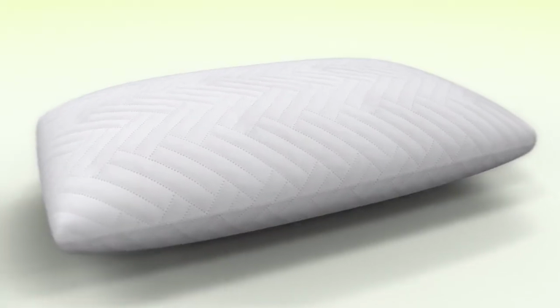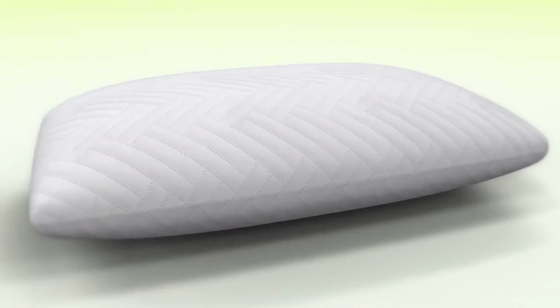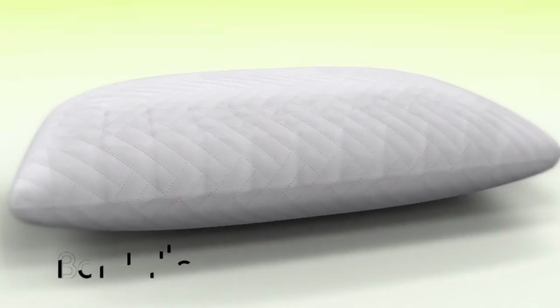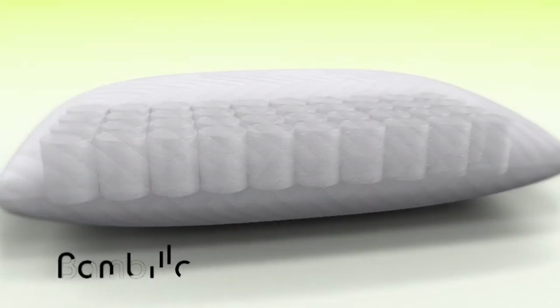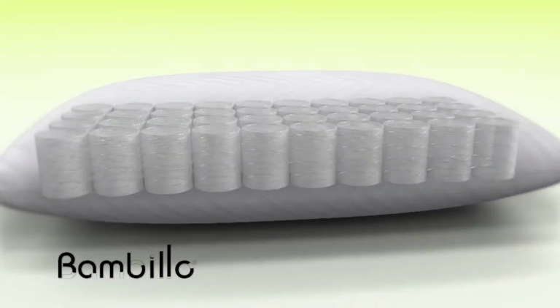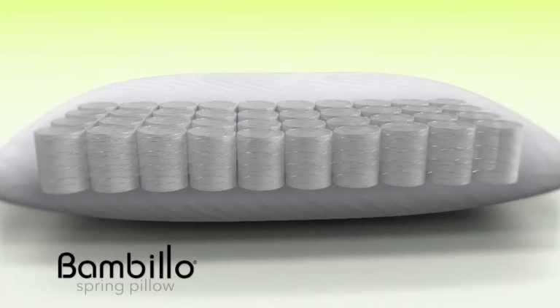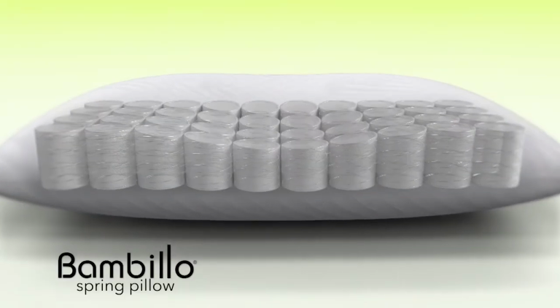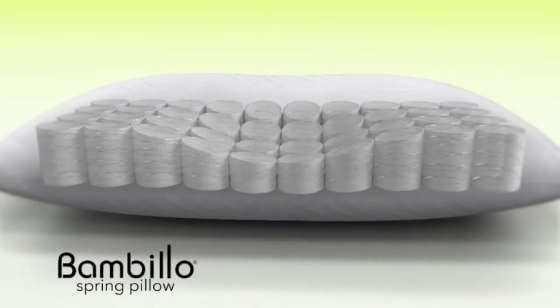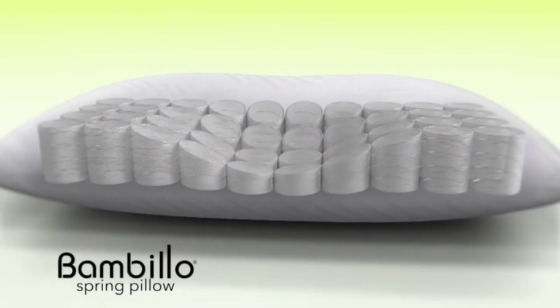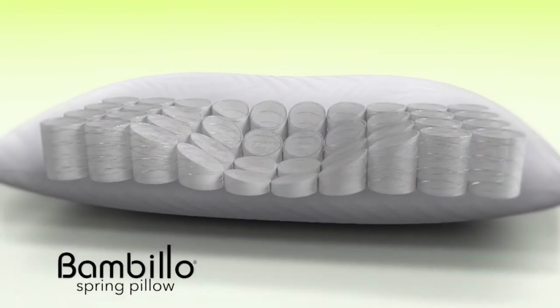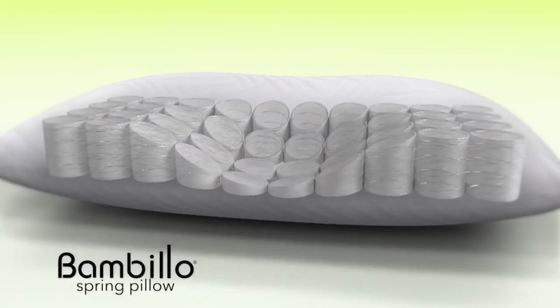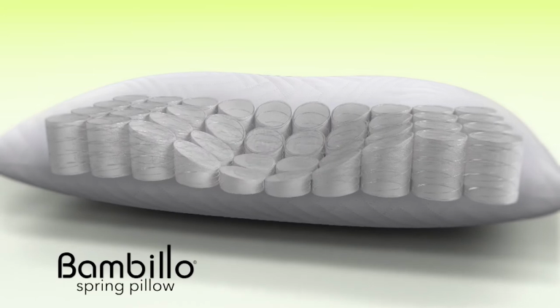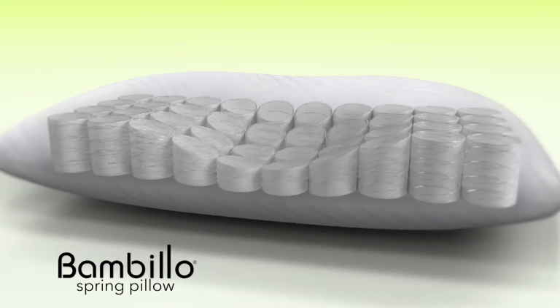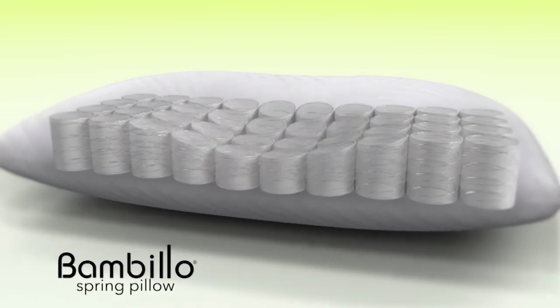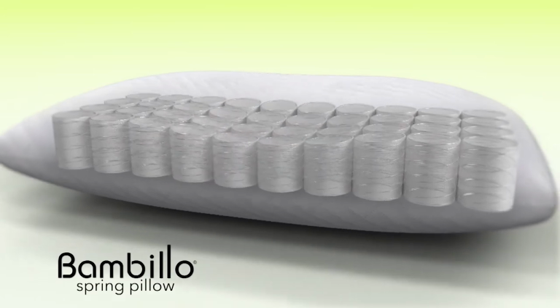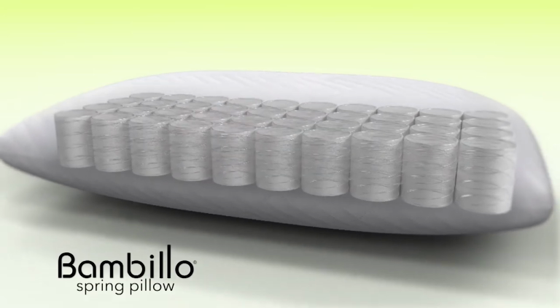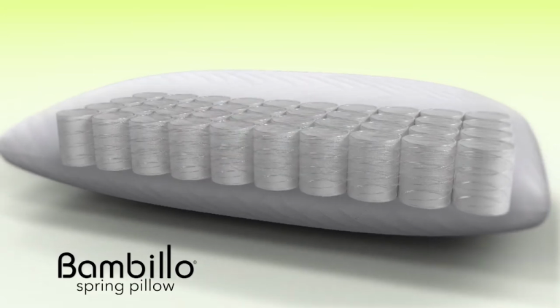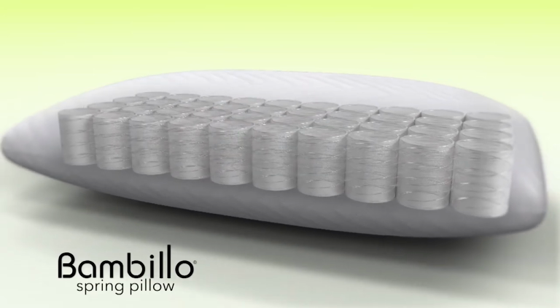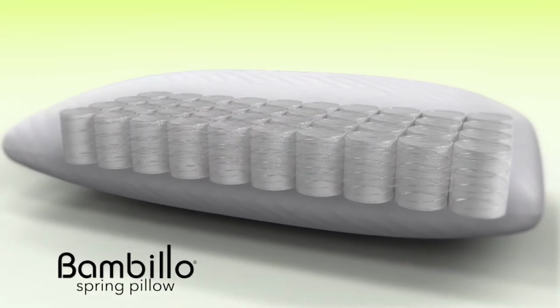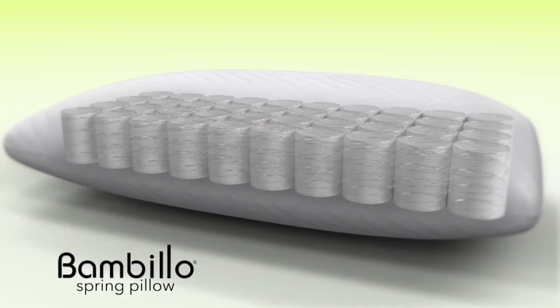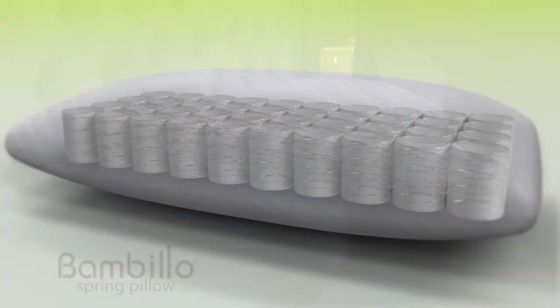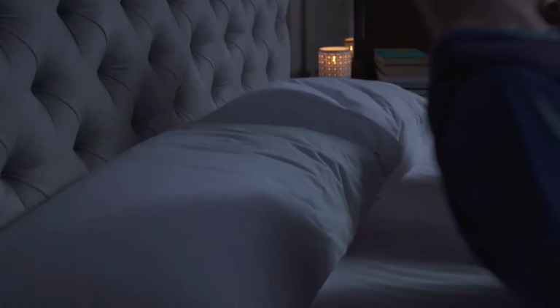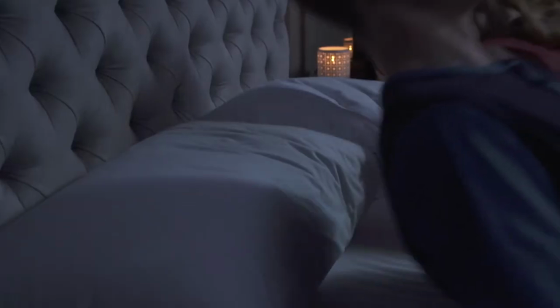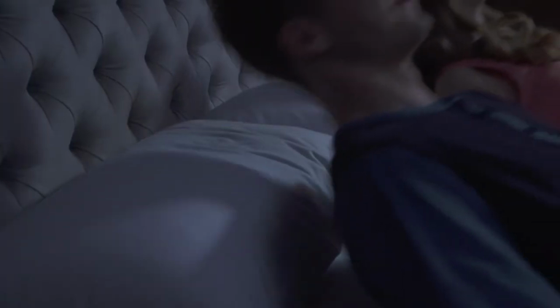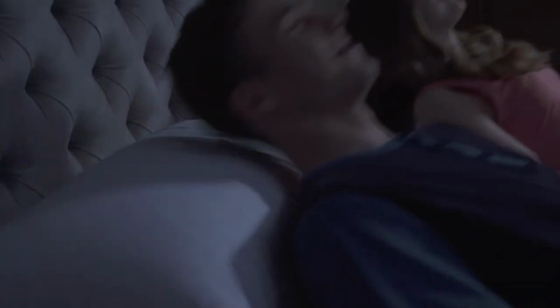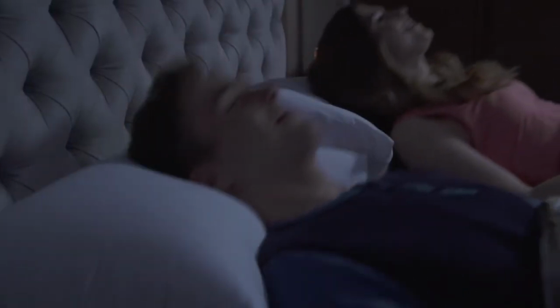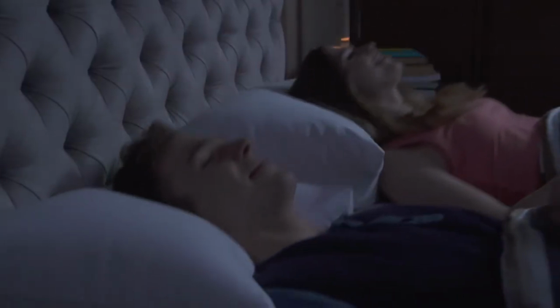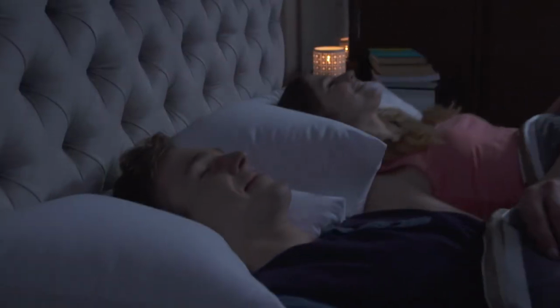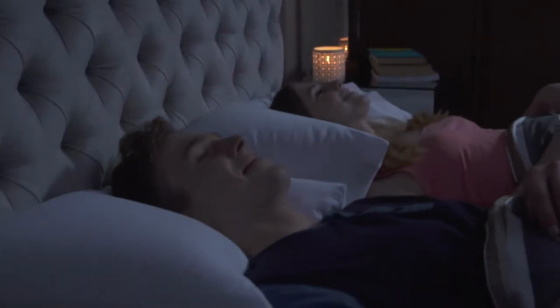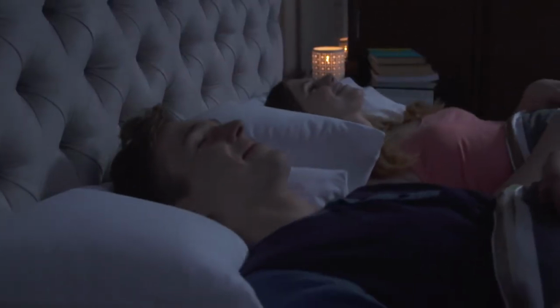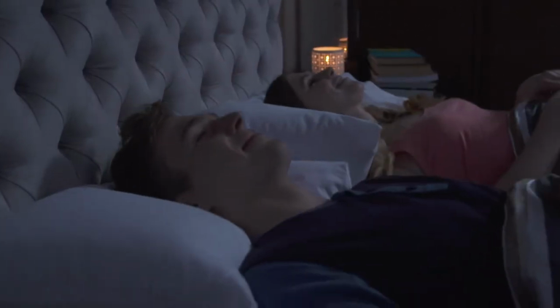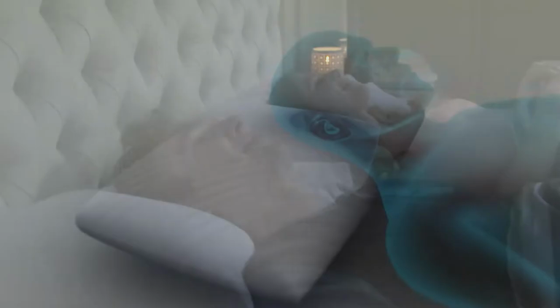Introducing the Perfect Fit Pillow from Bambillo. The secret is the amazing 40 individual pocket springs that provides two benefits.